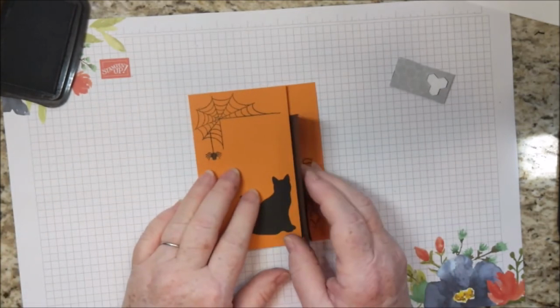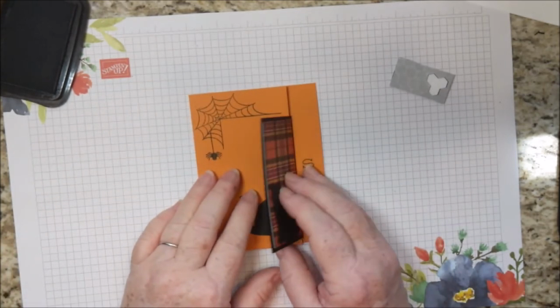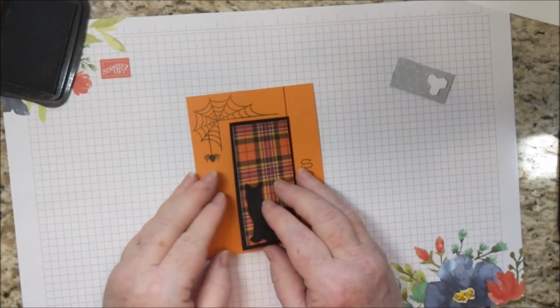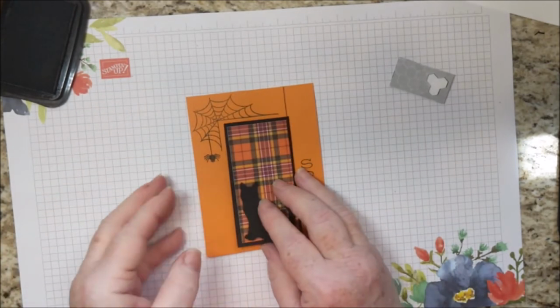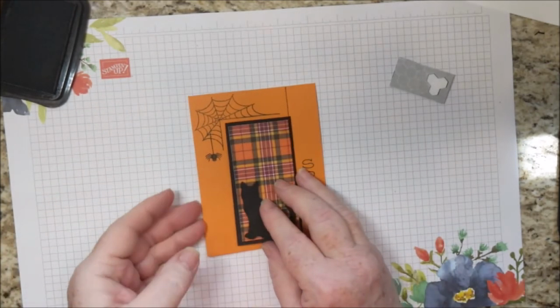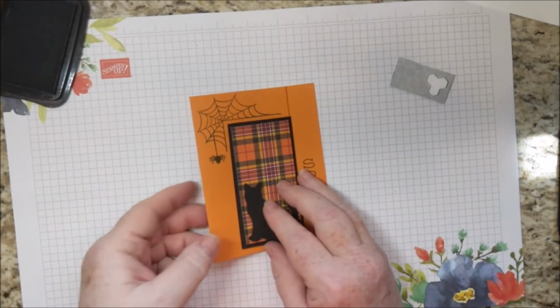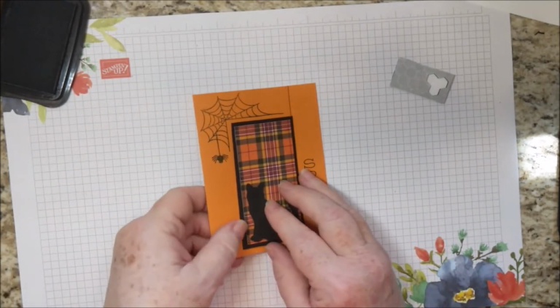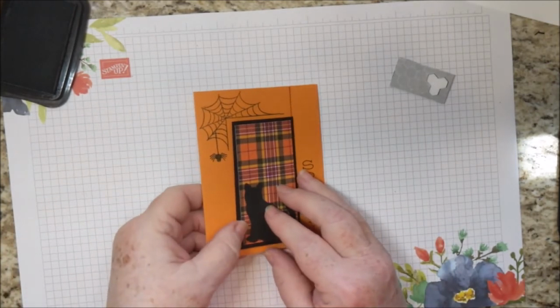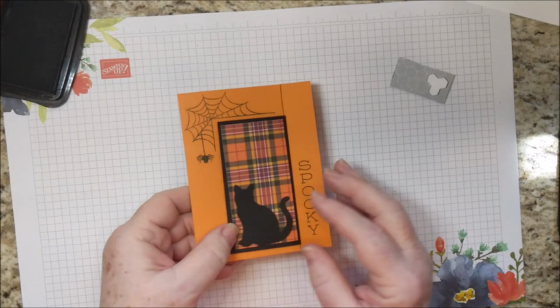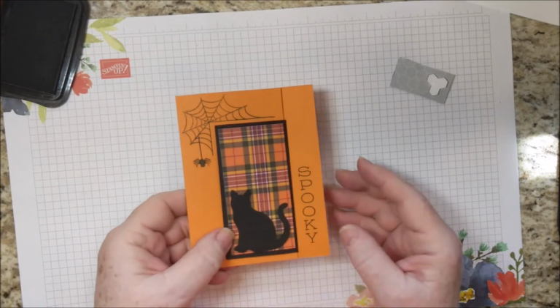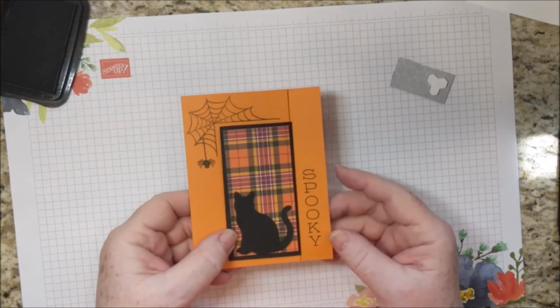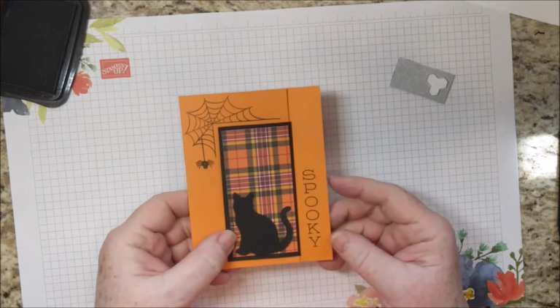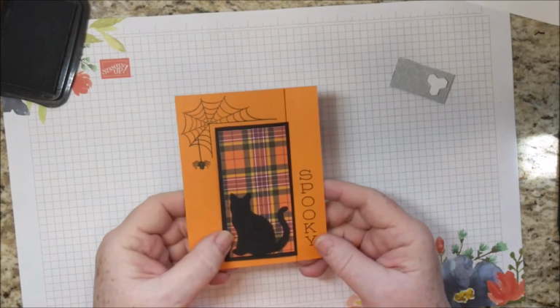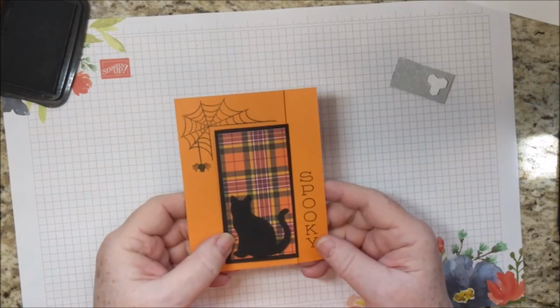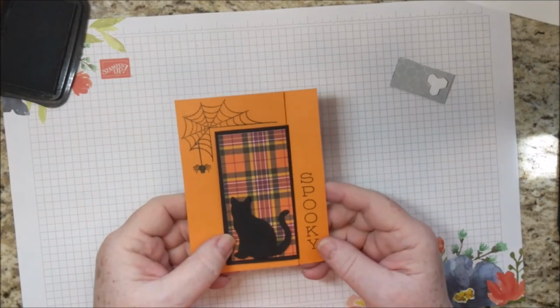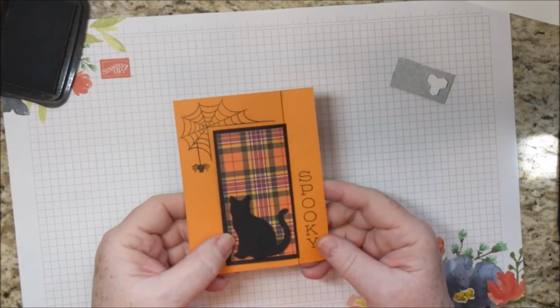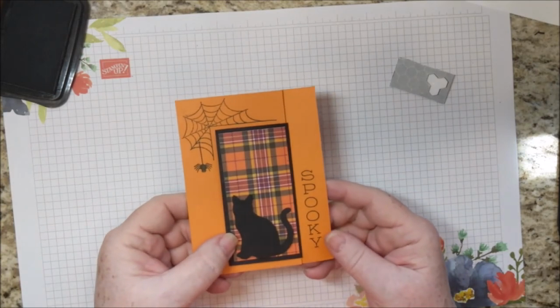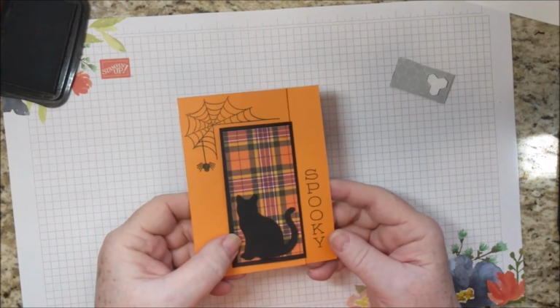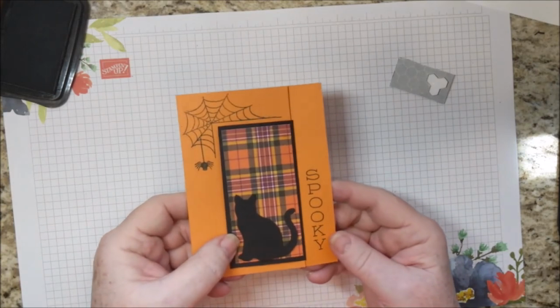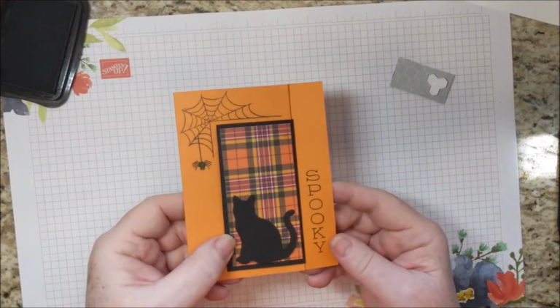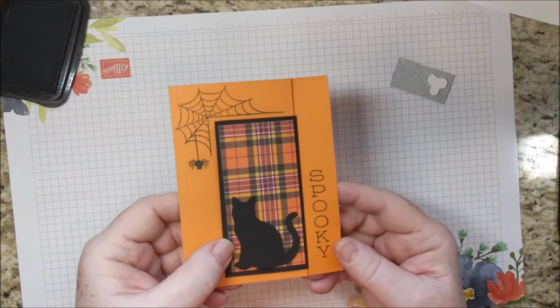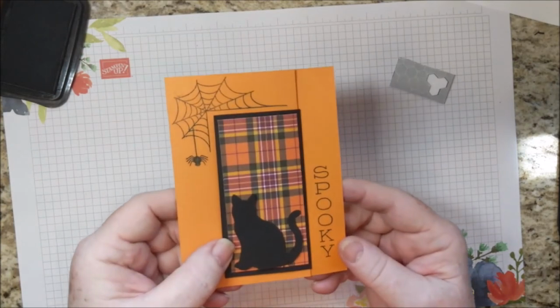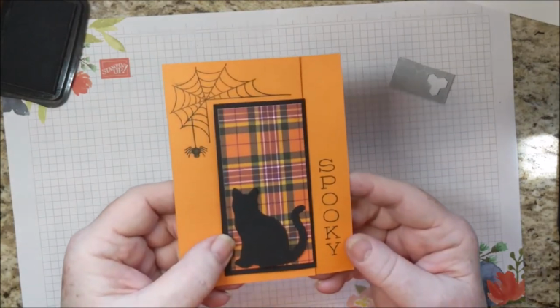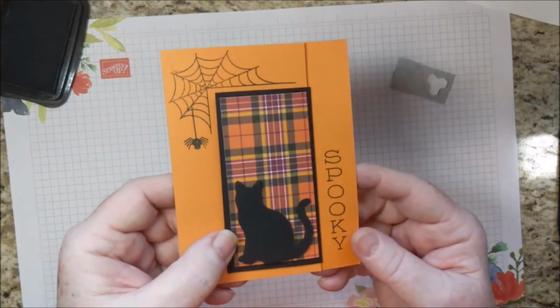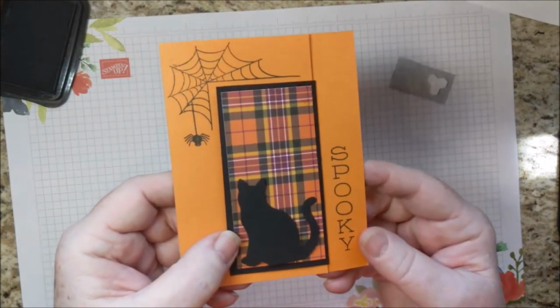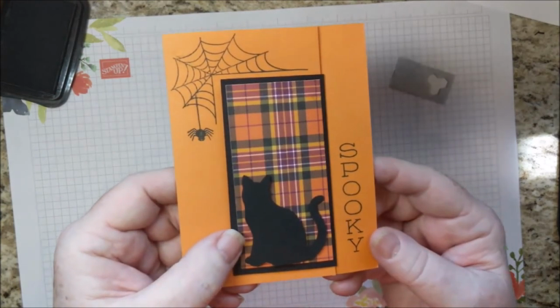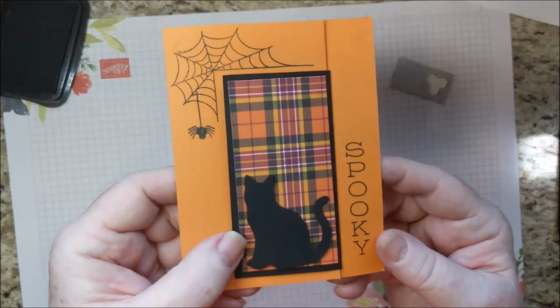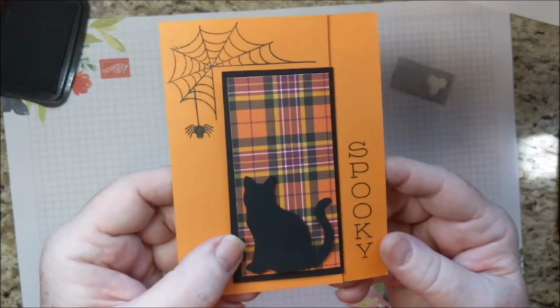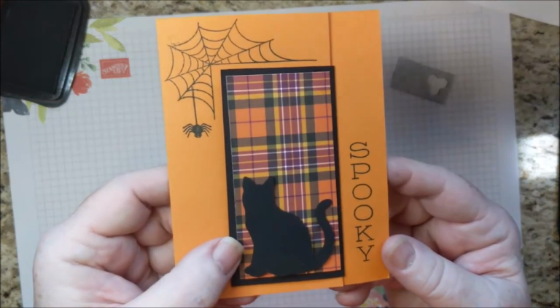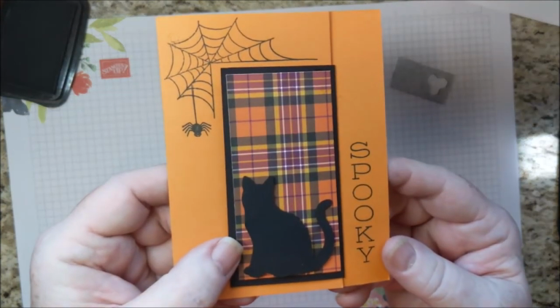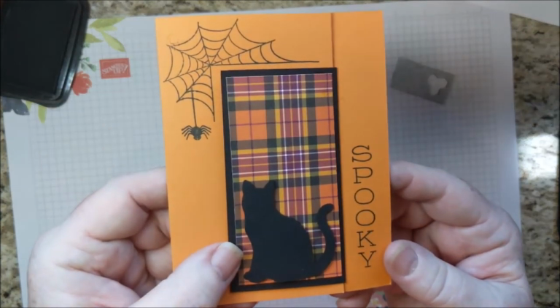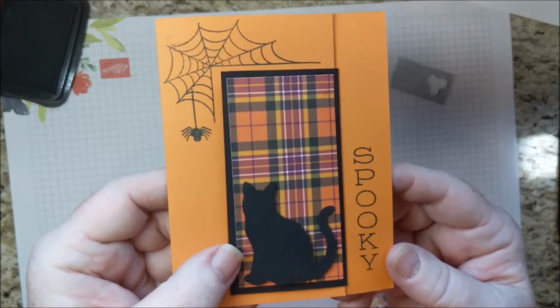And there it is. Not really too spooky. Happy Halloween!